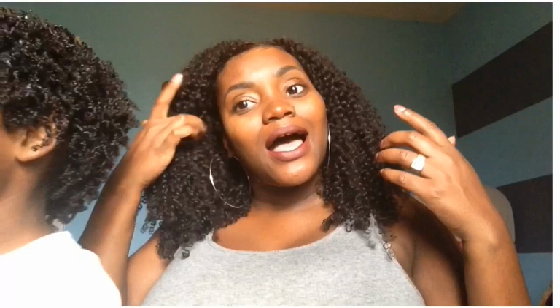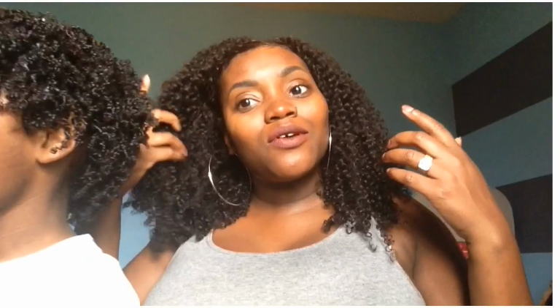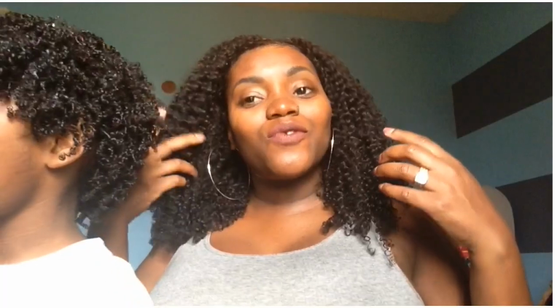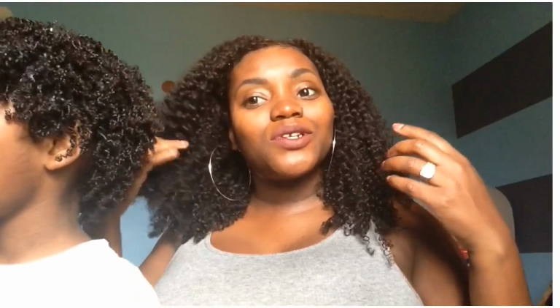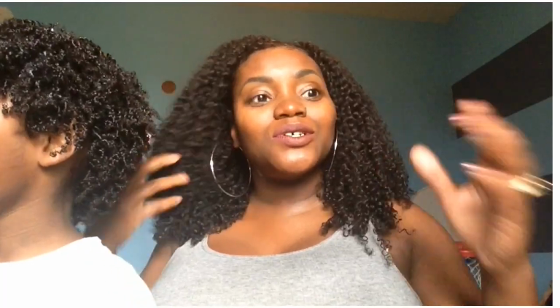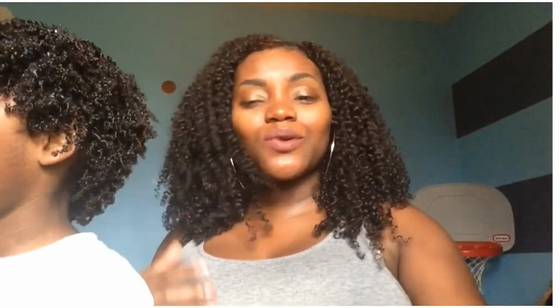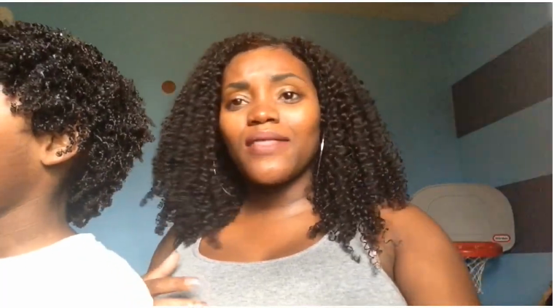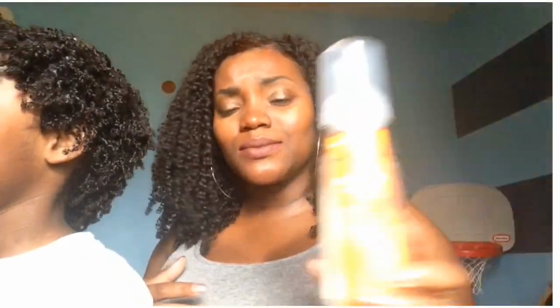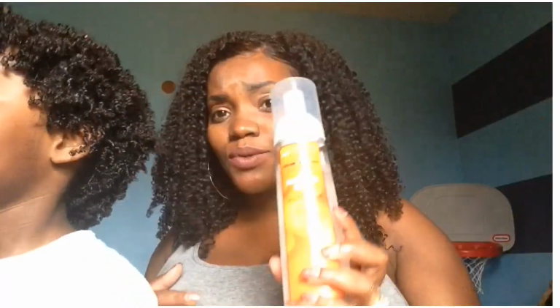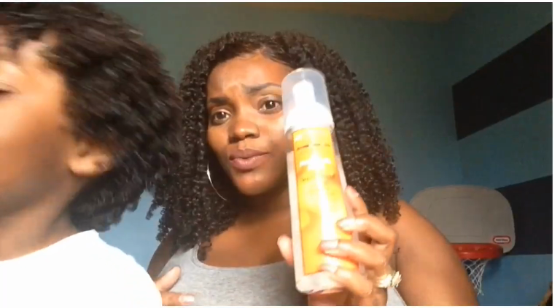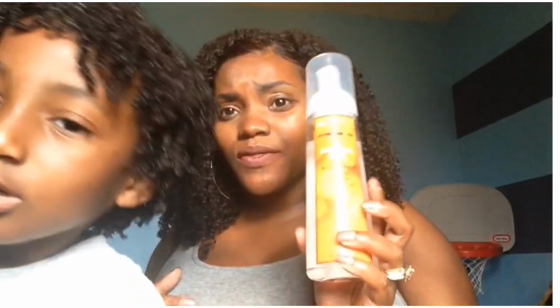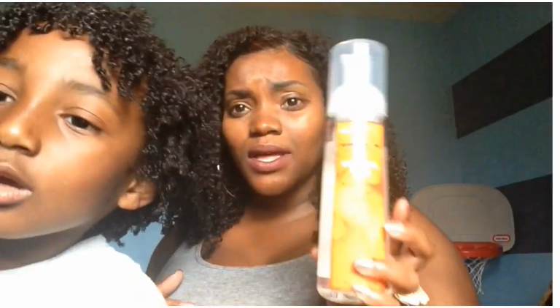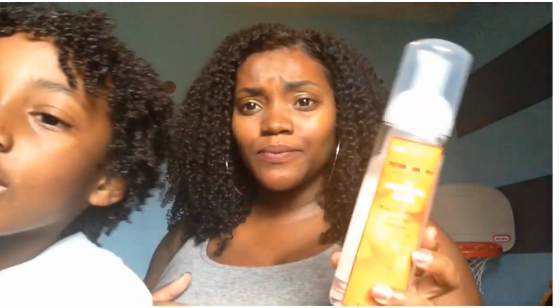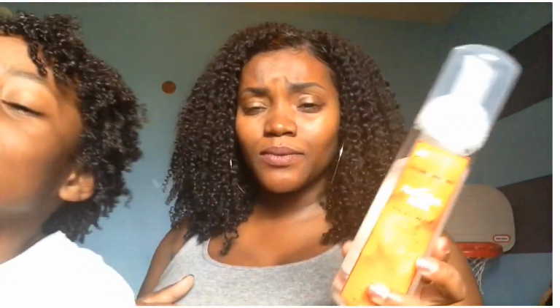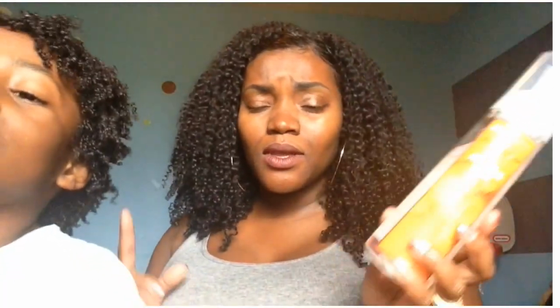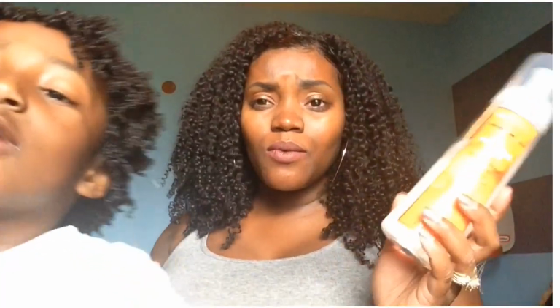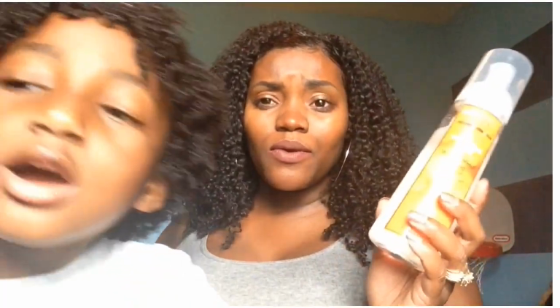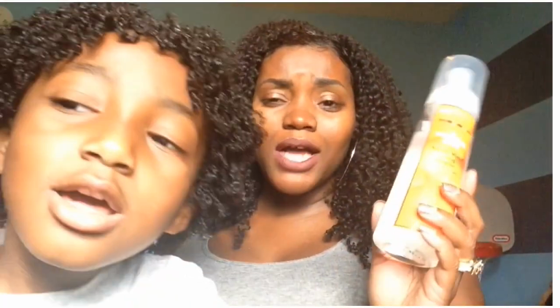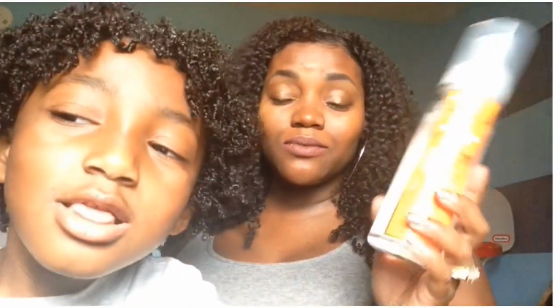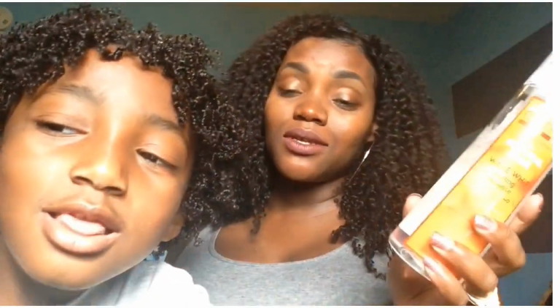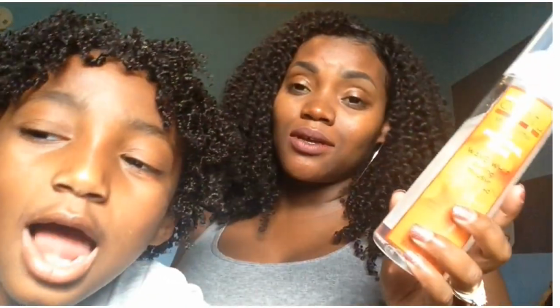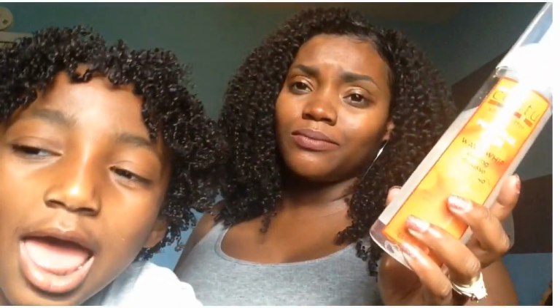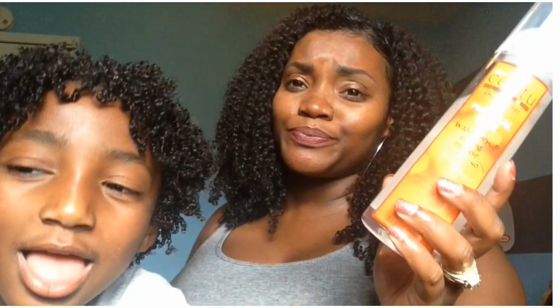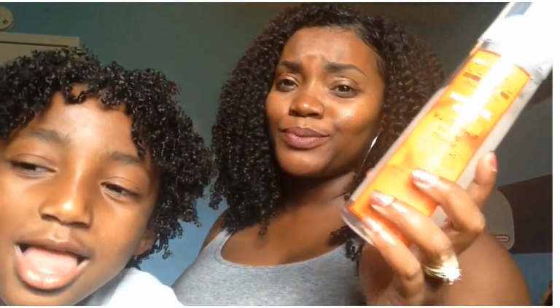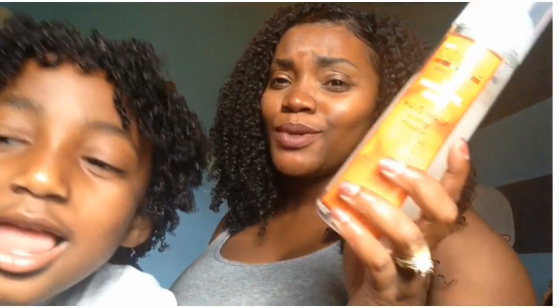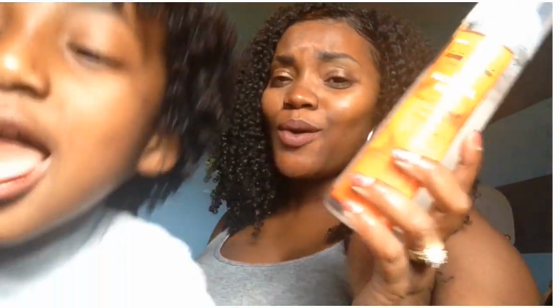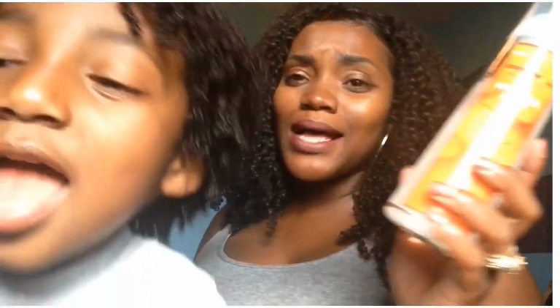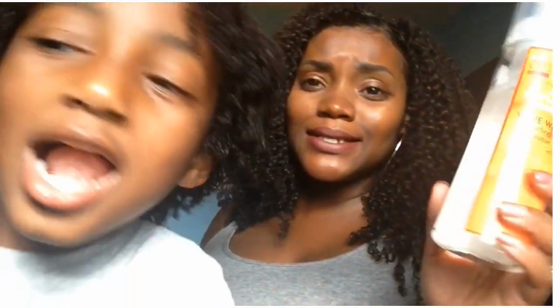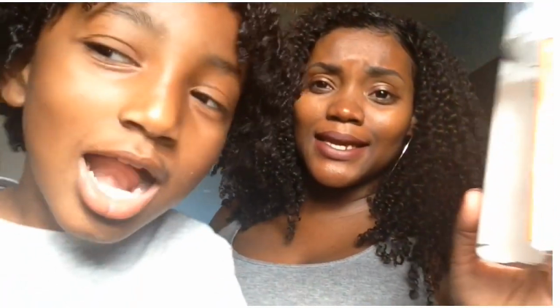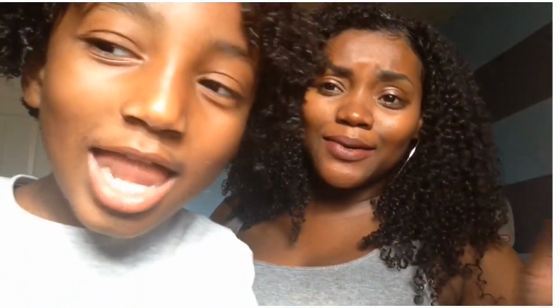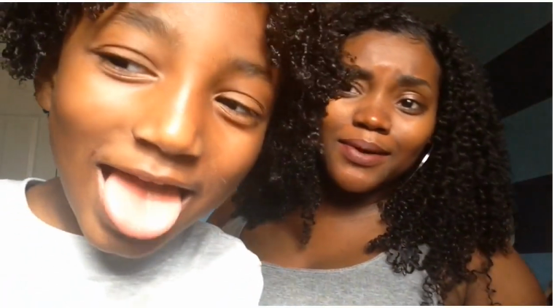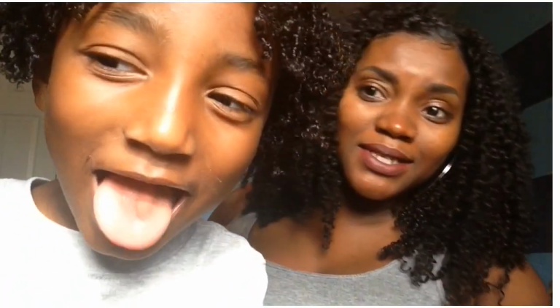I'm looking forward to trying this mousse with a flexi rod set and a roller set.